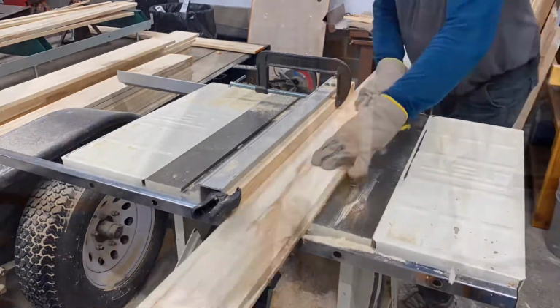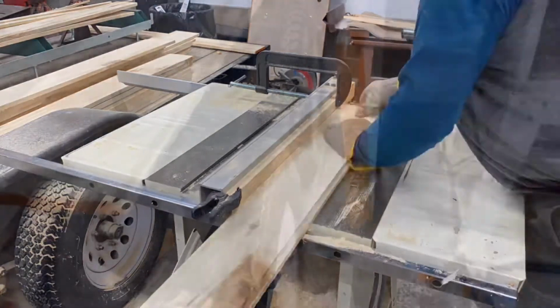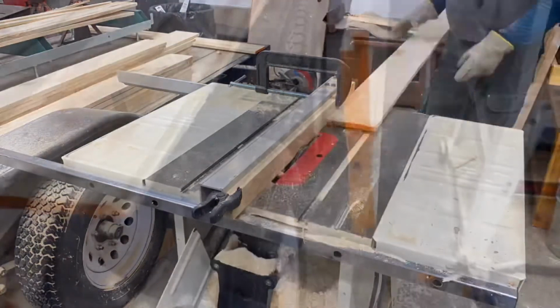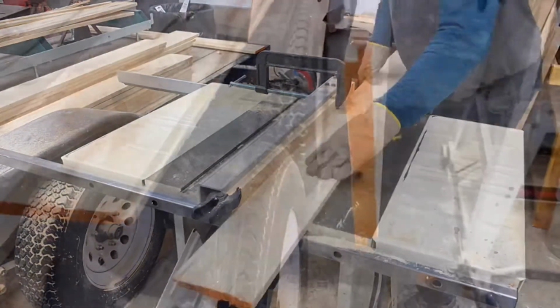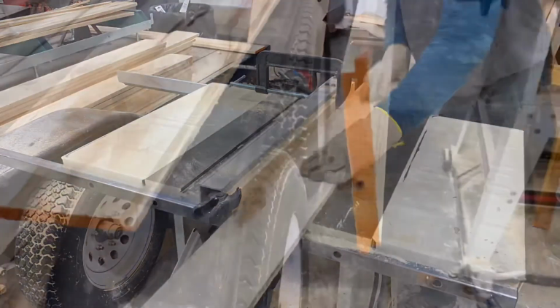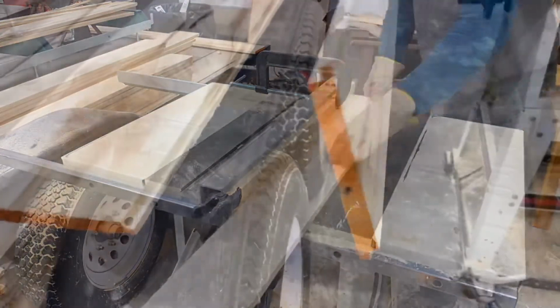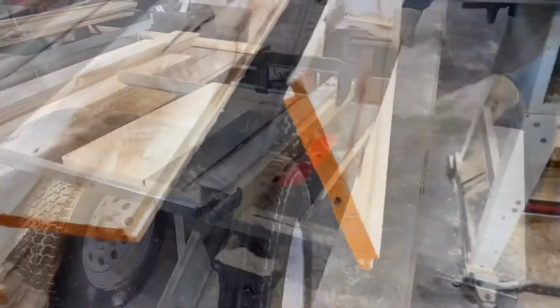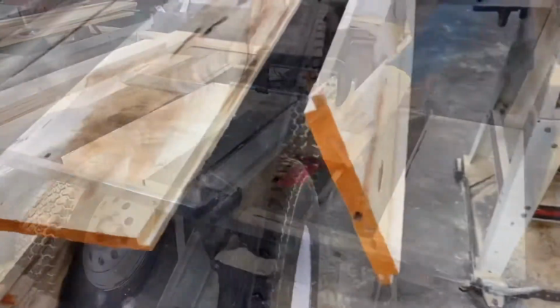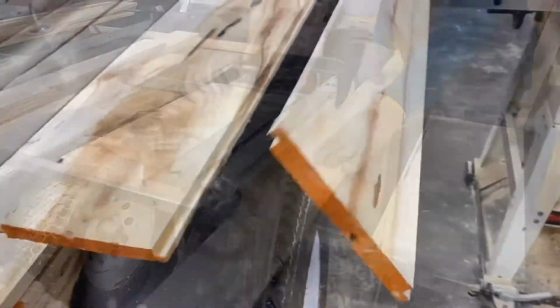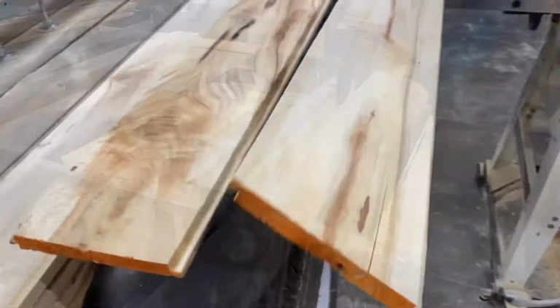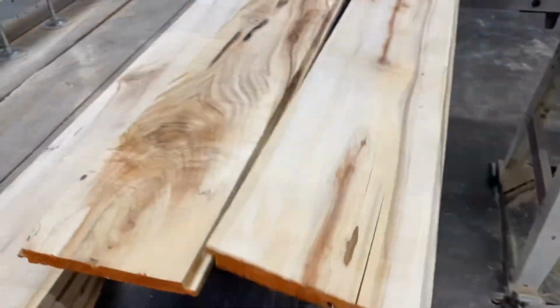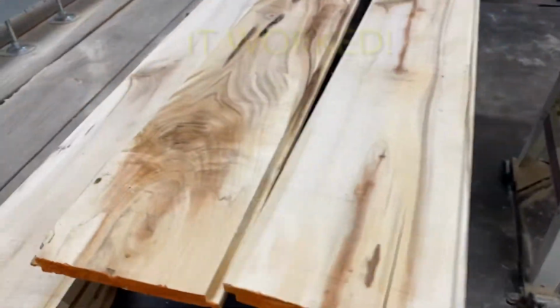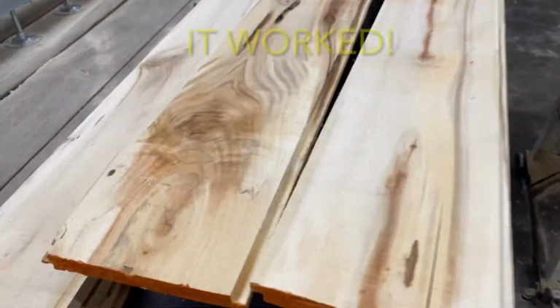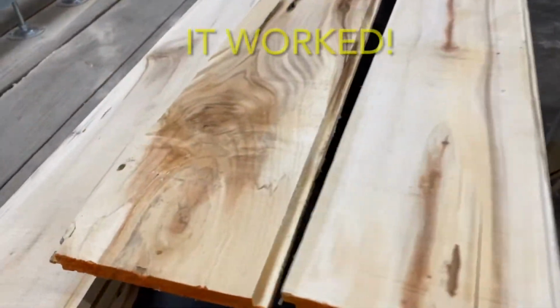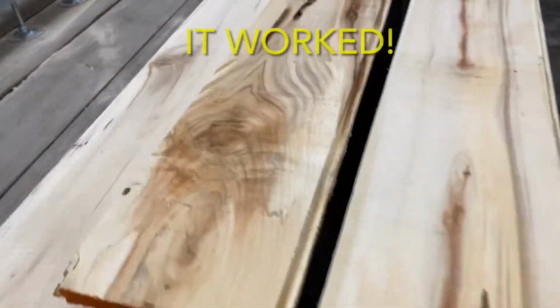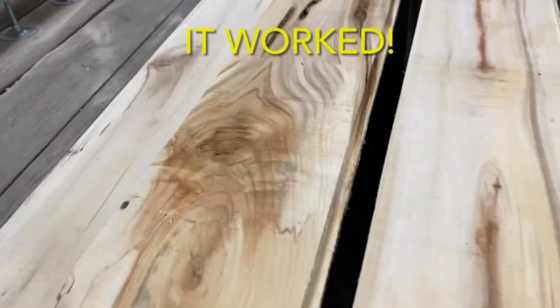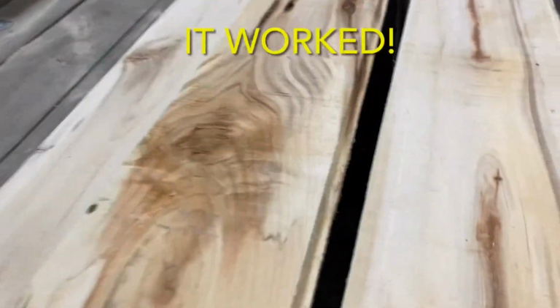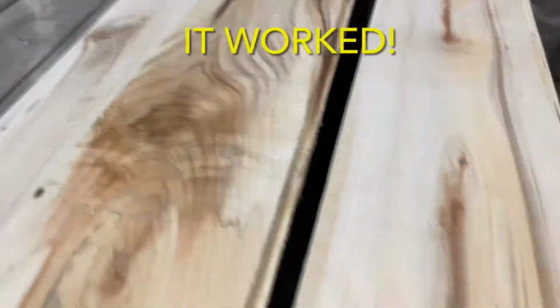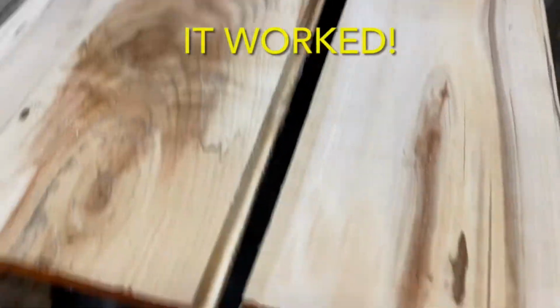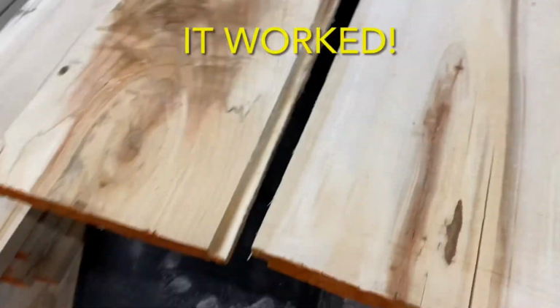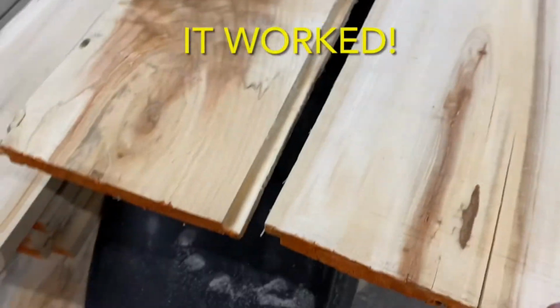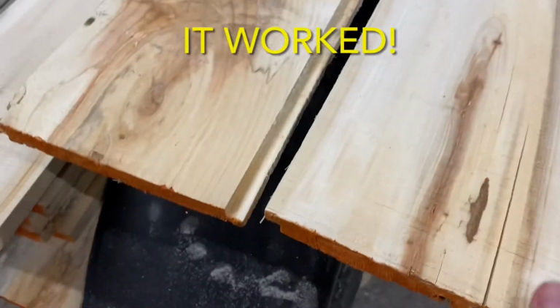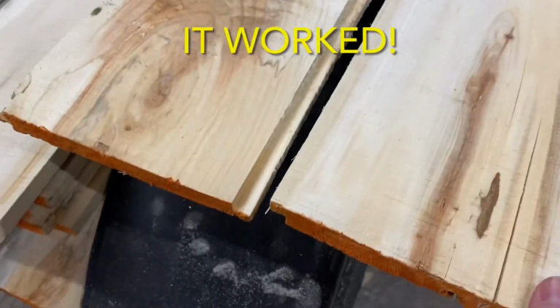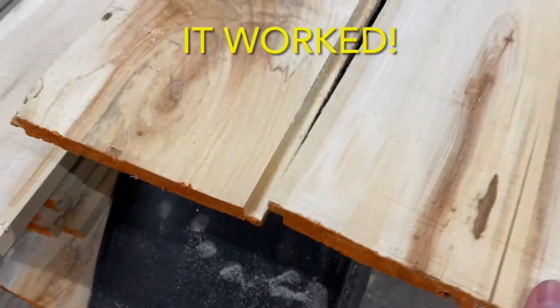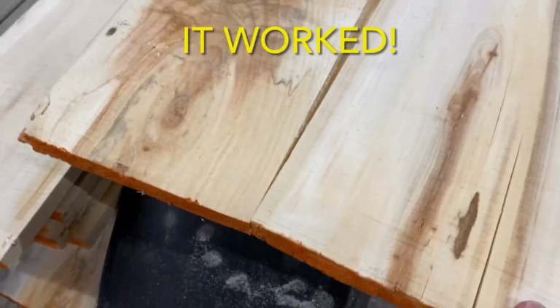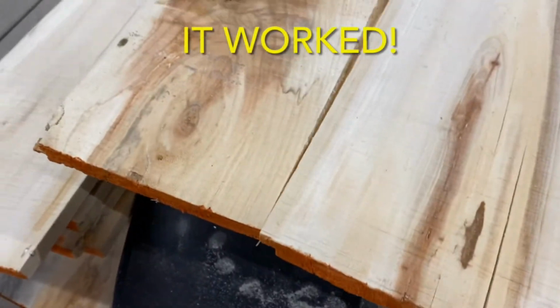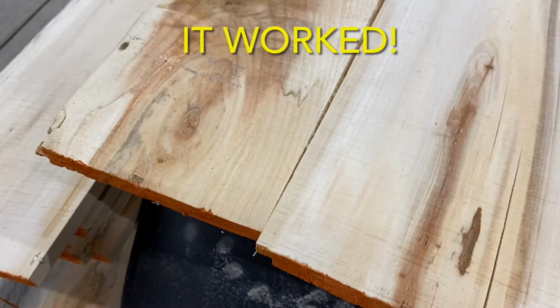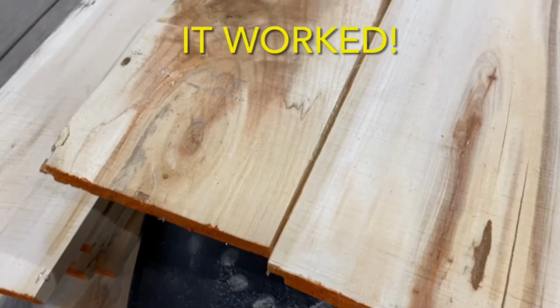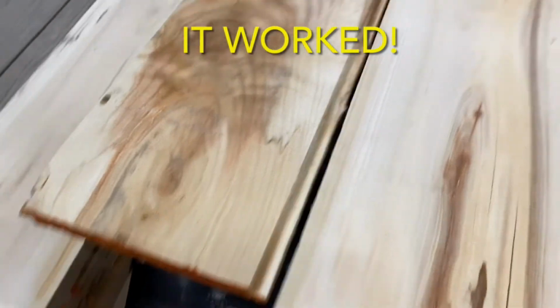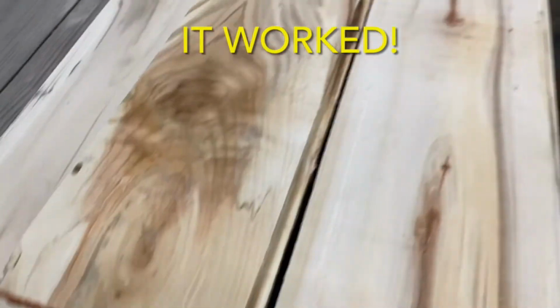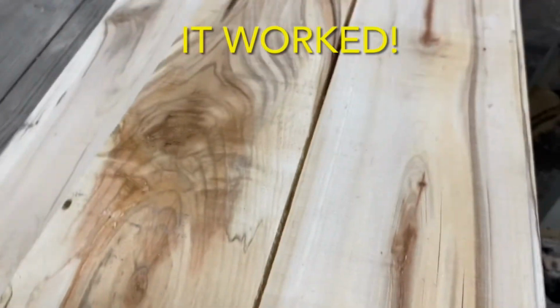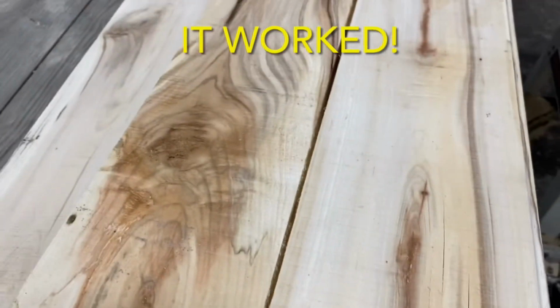These shiplapped boards fit together pretty well. We were pleasantly surprised.